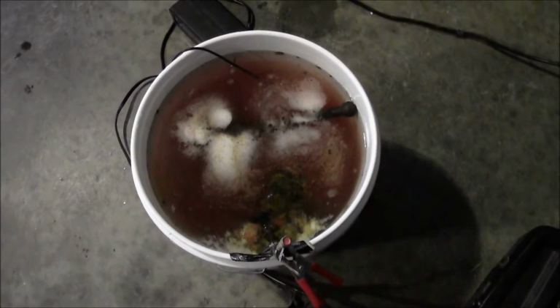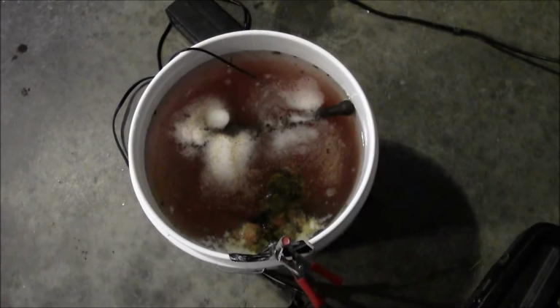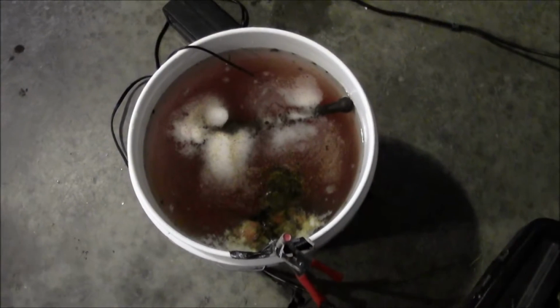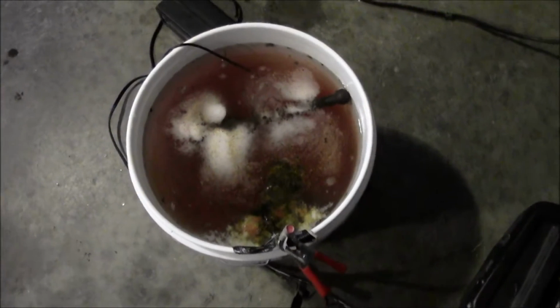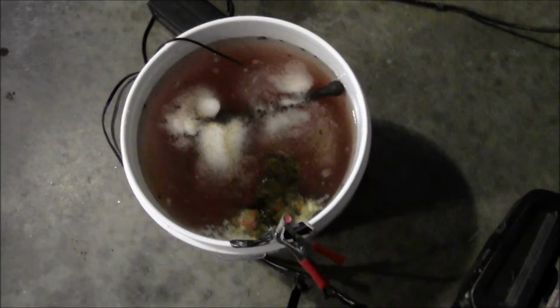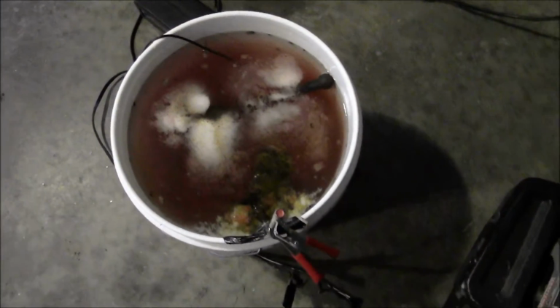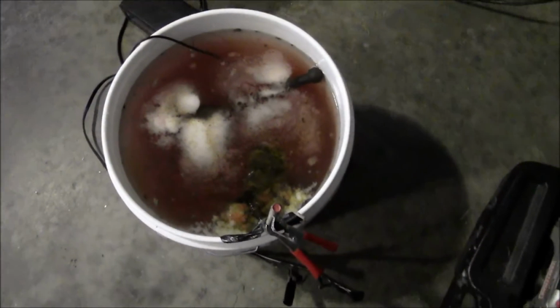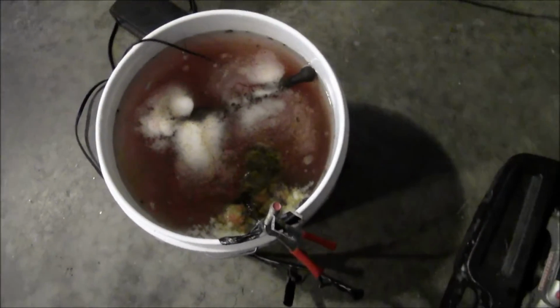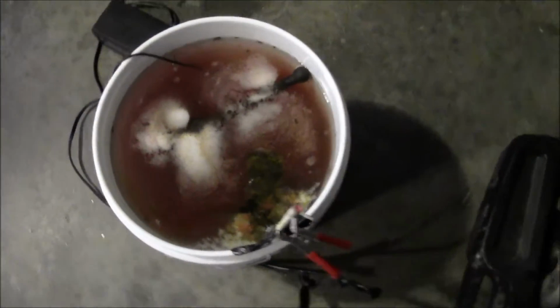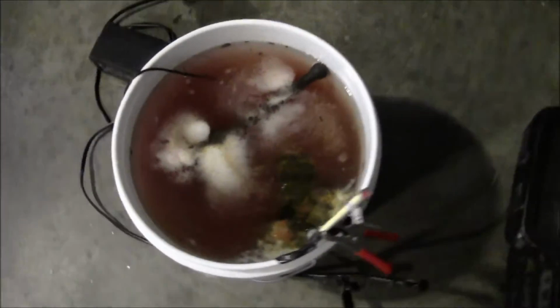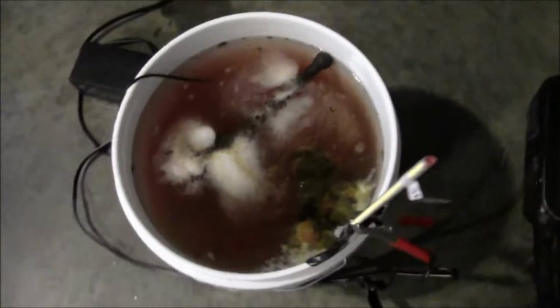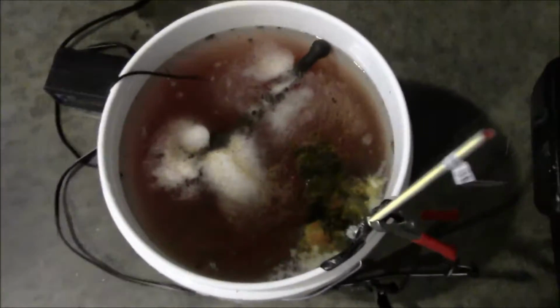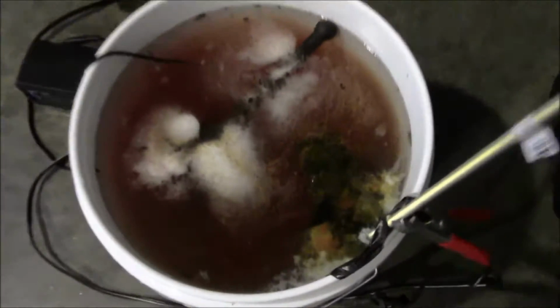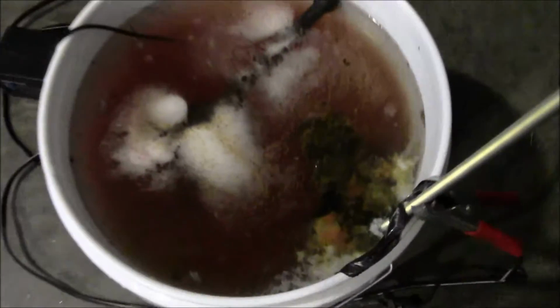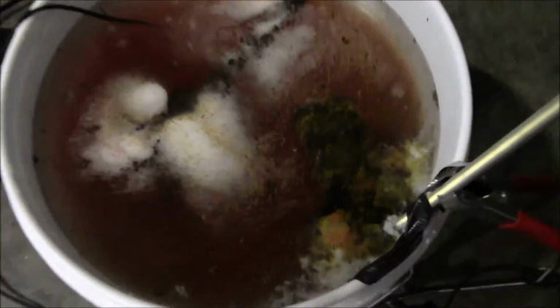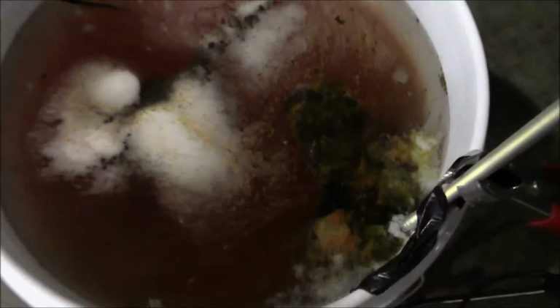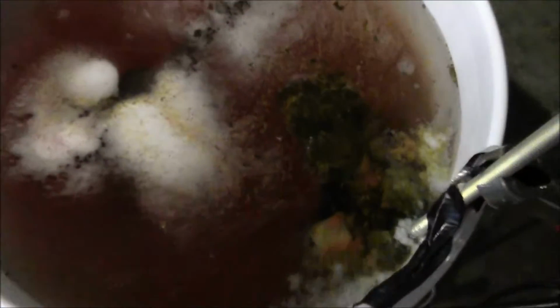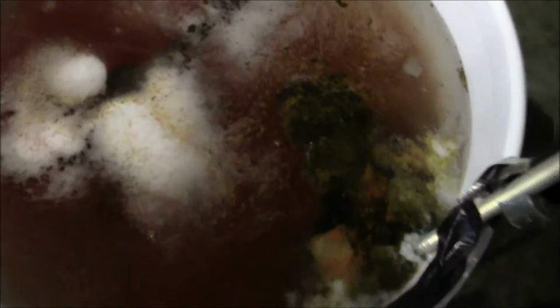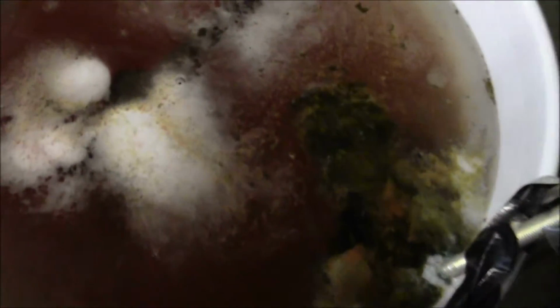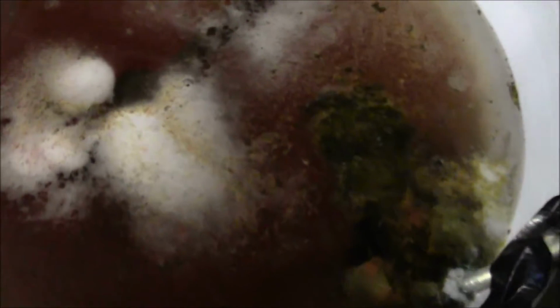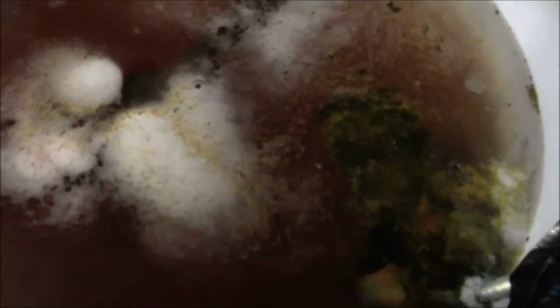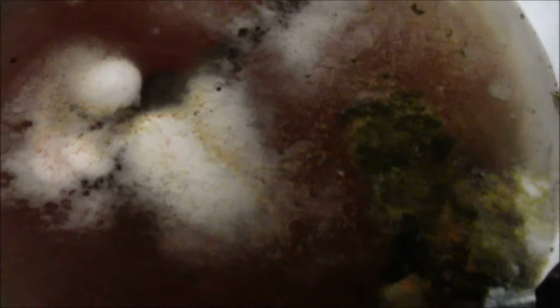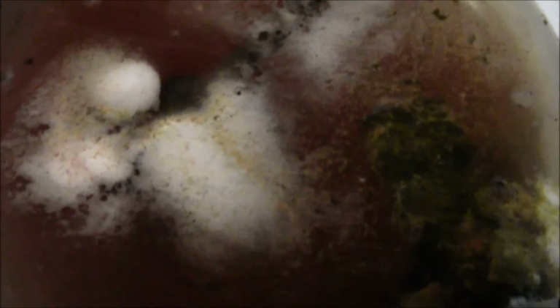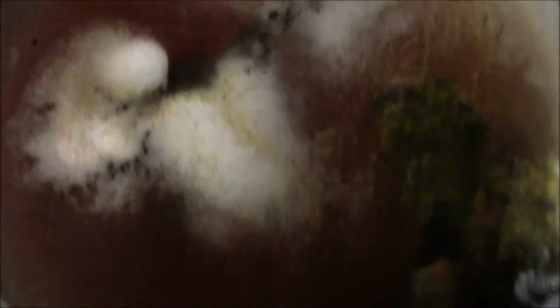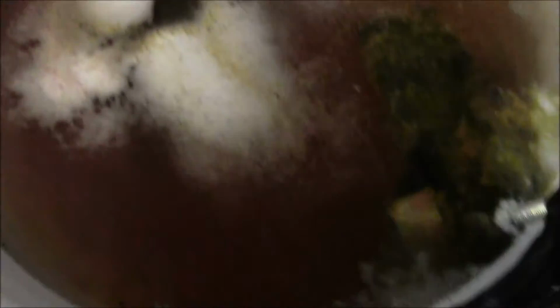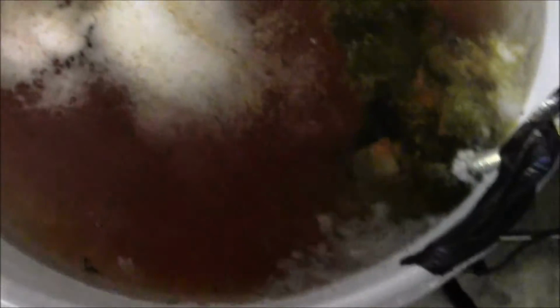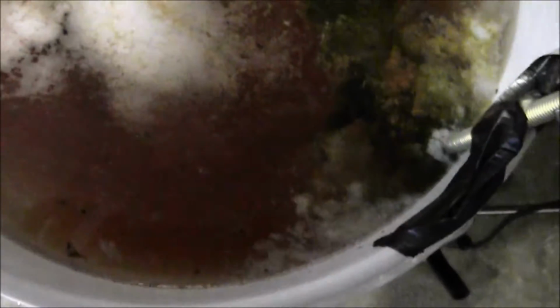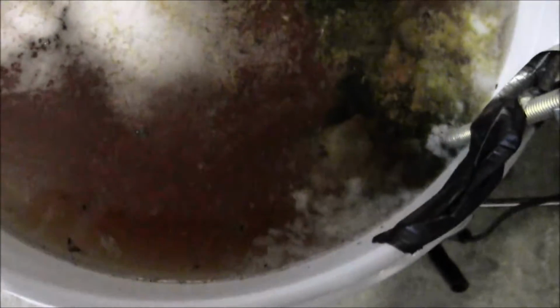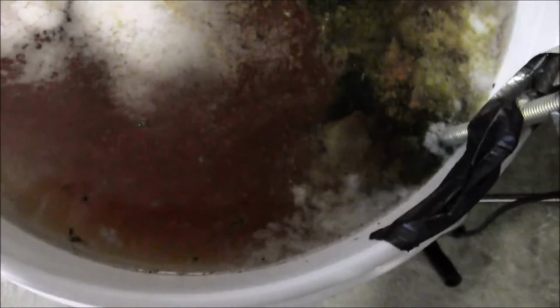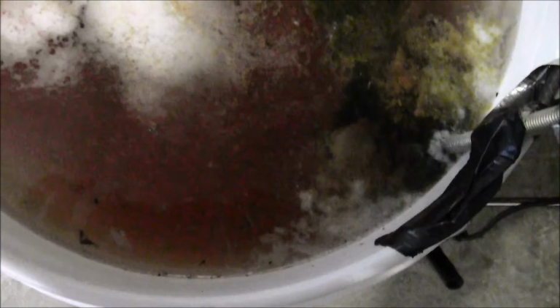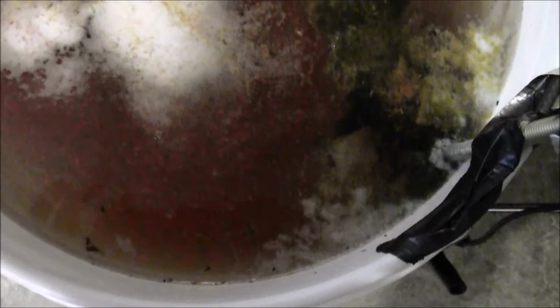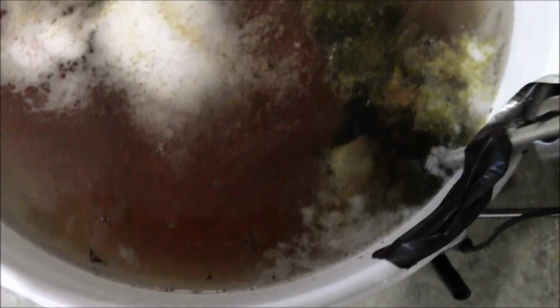Here's after one hour. You can see the bubbles and the red water.